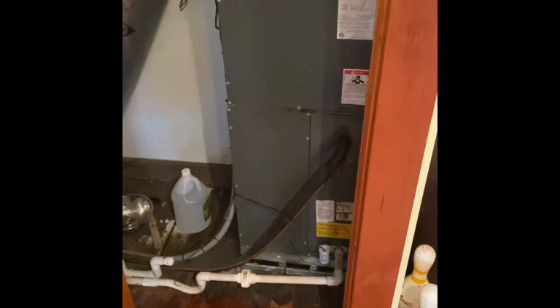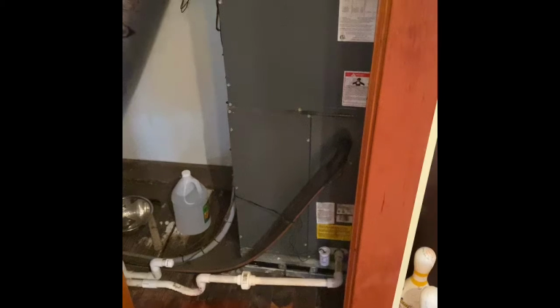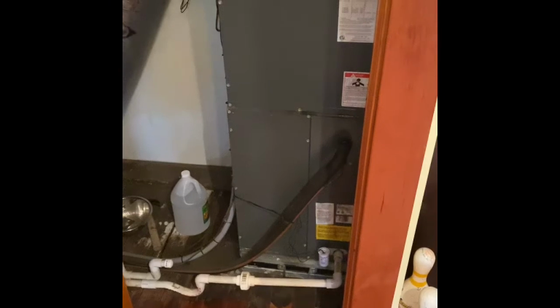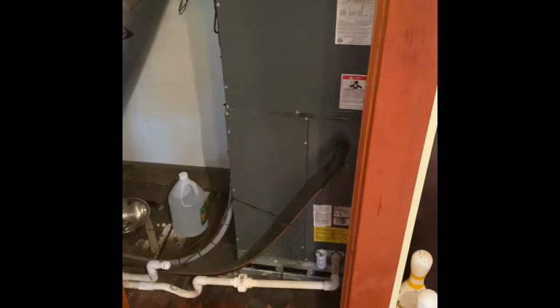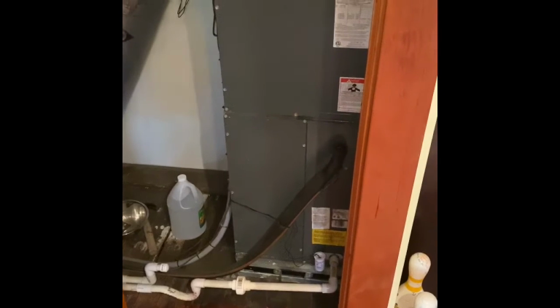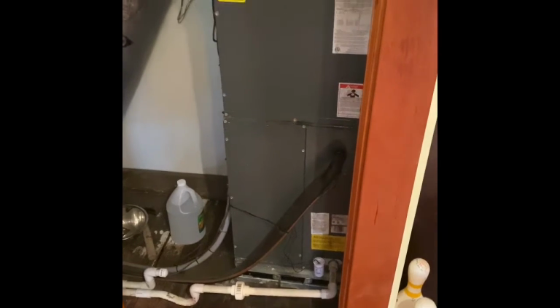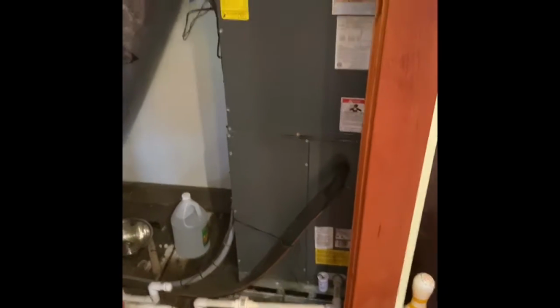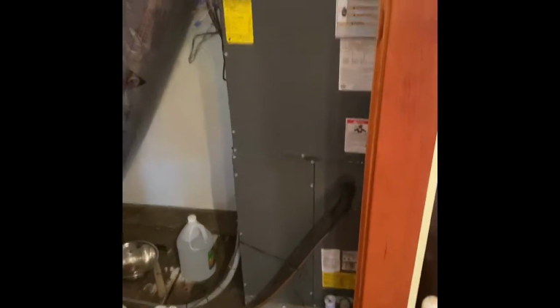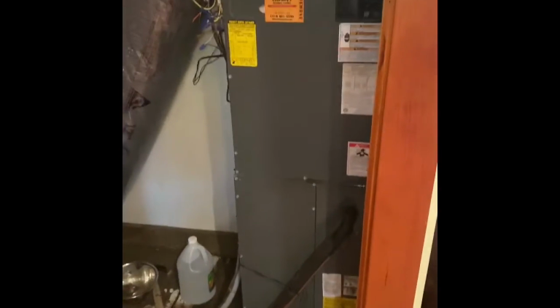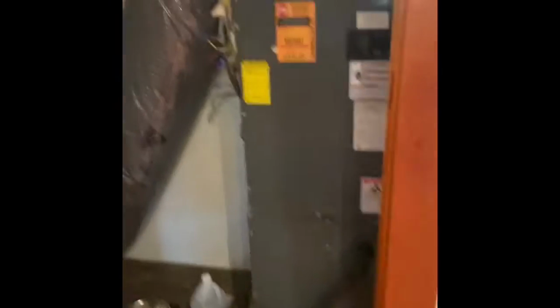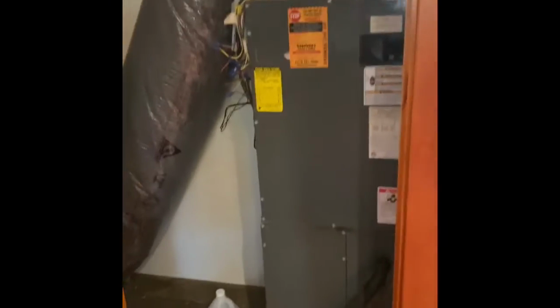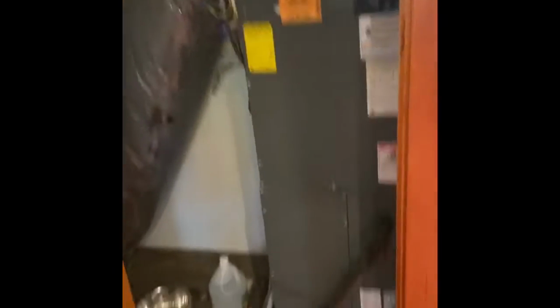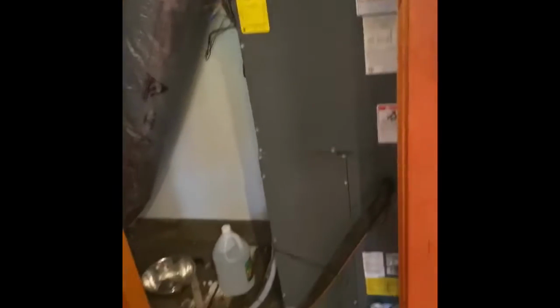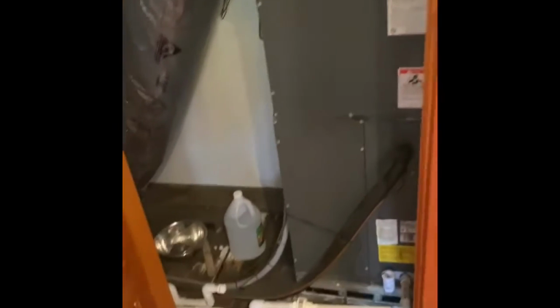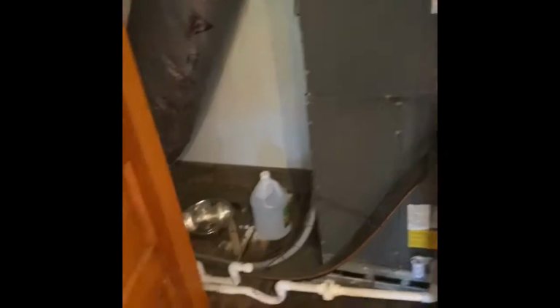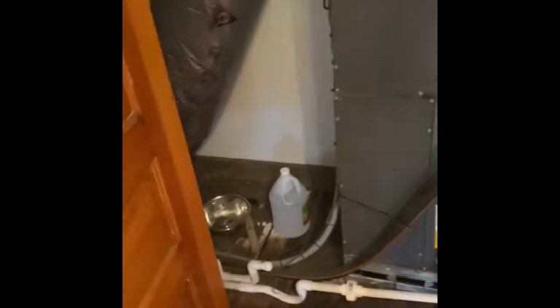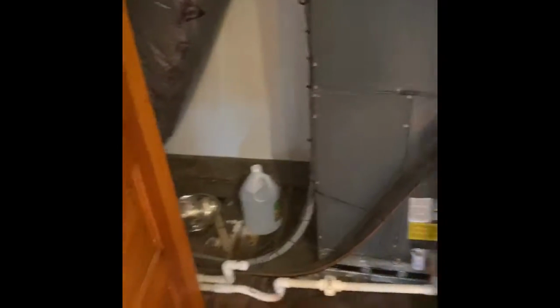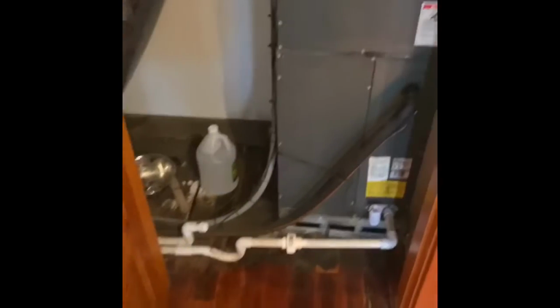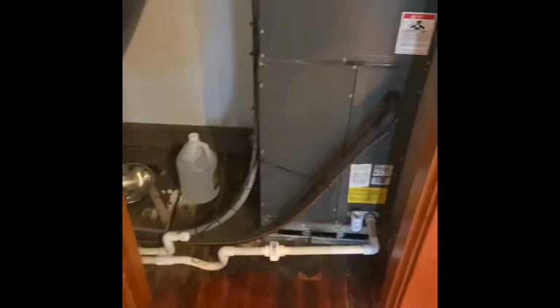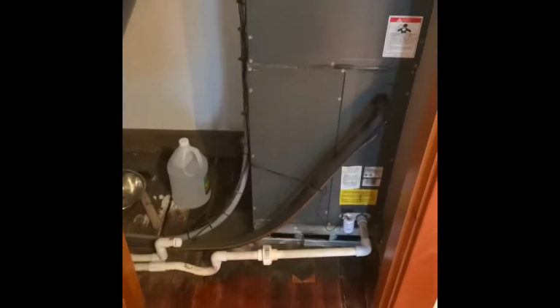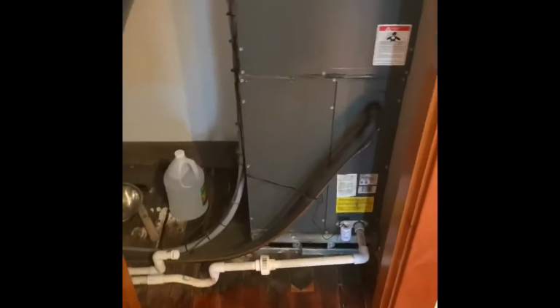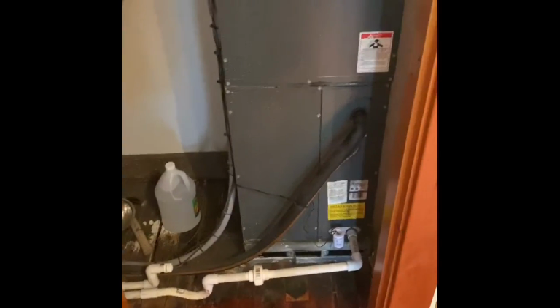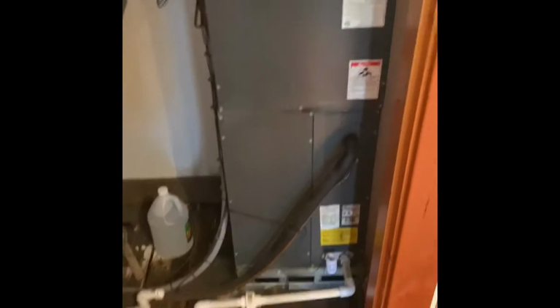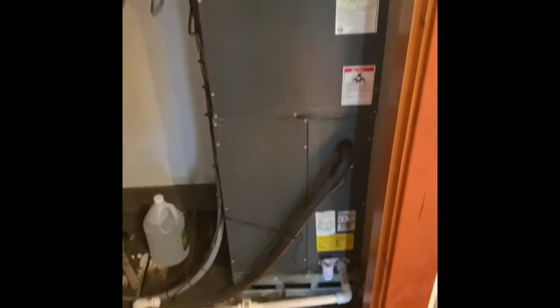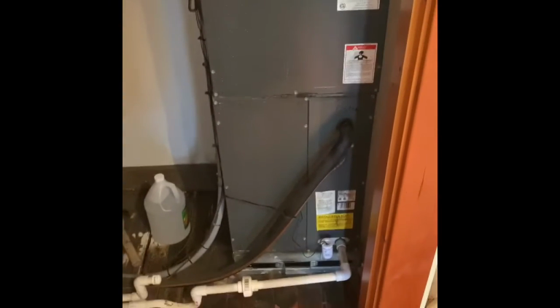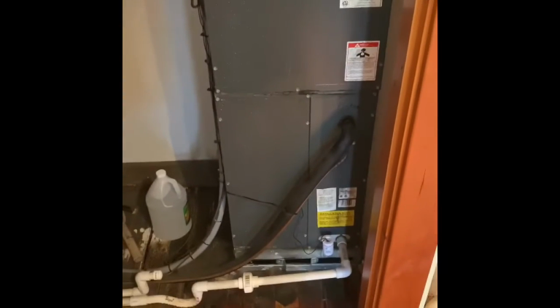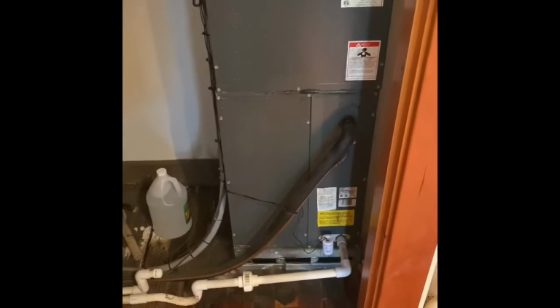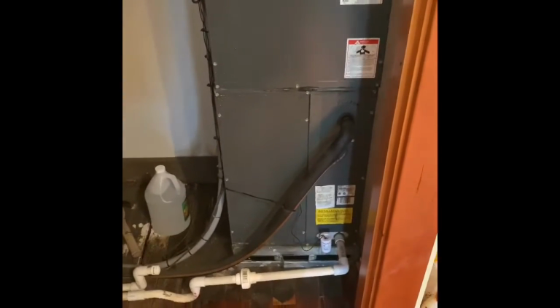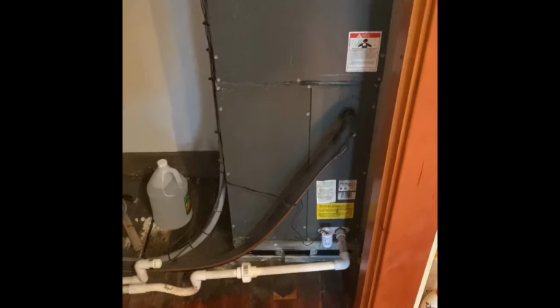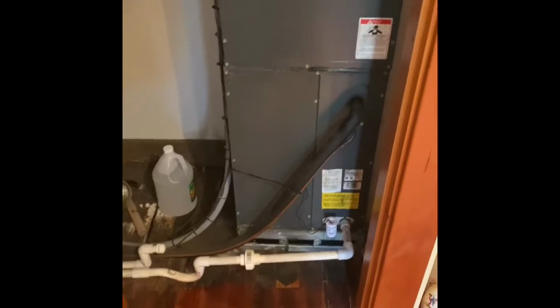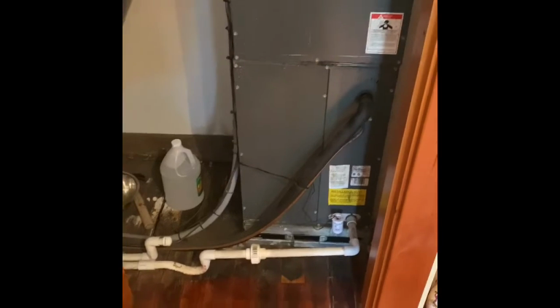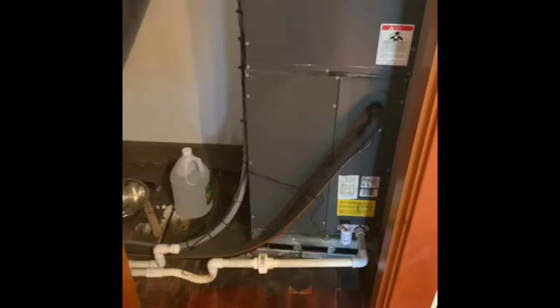Hey guys, I am at Jay and Aaron's house. We're going to do an air handler and AC replacement. Let's pull this air handler out.